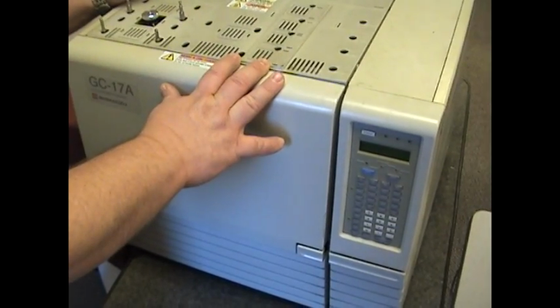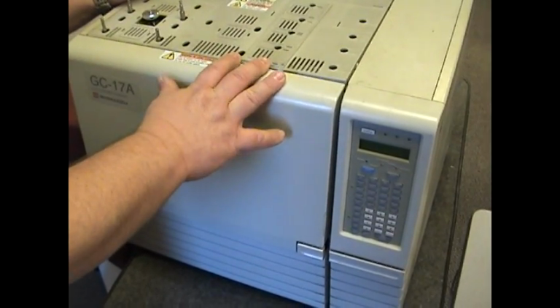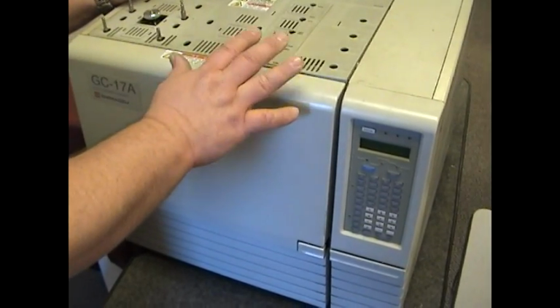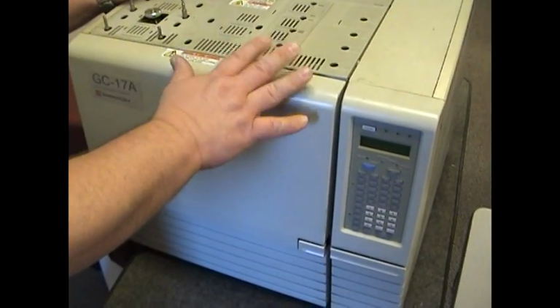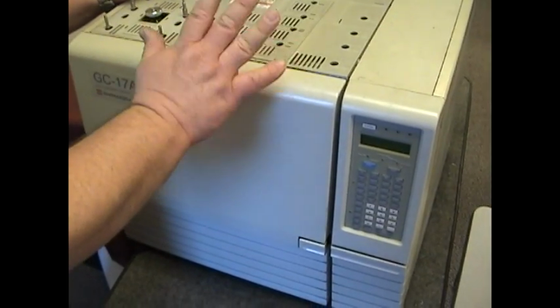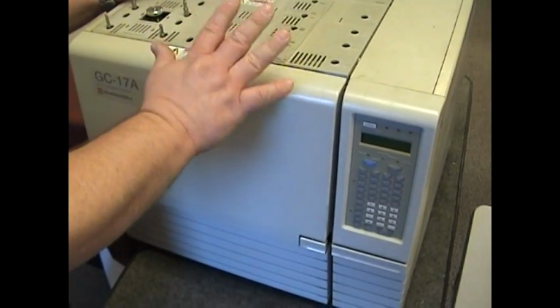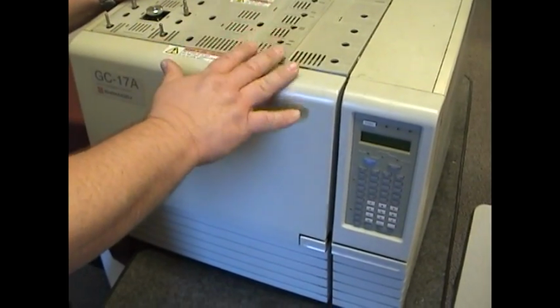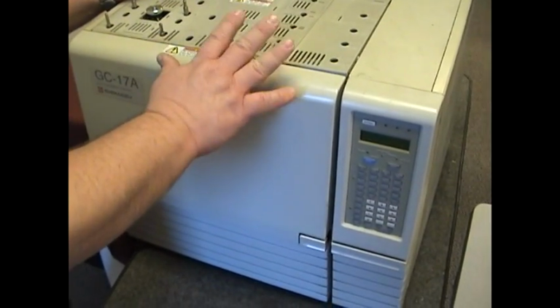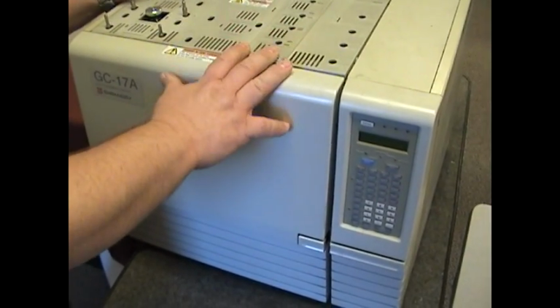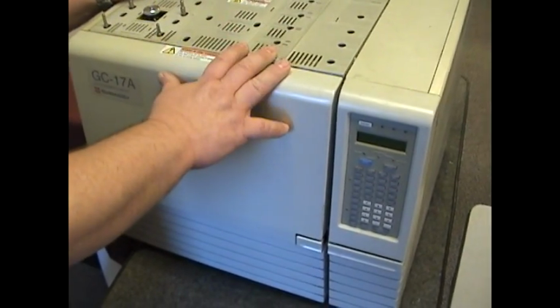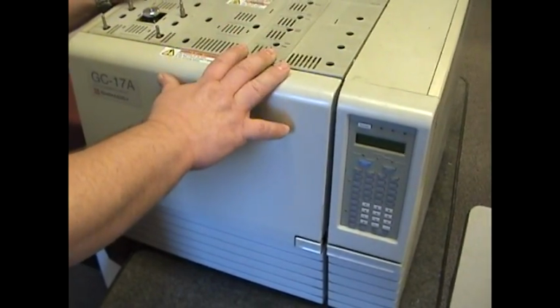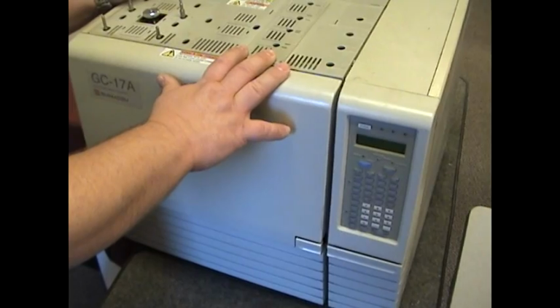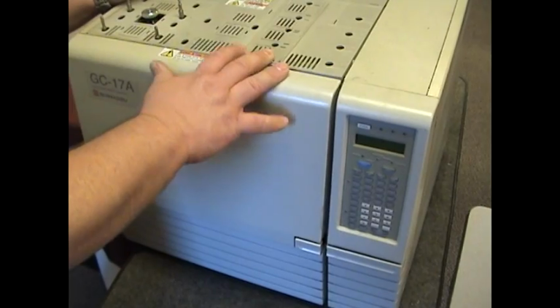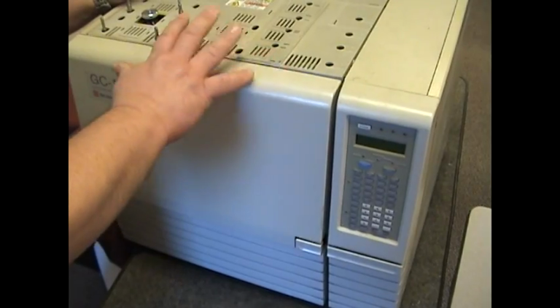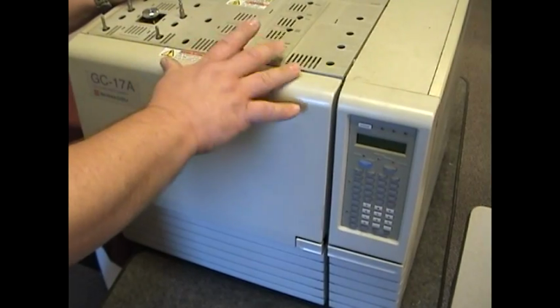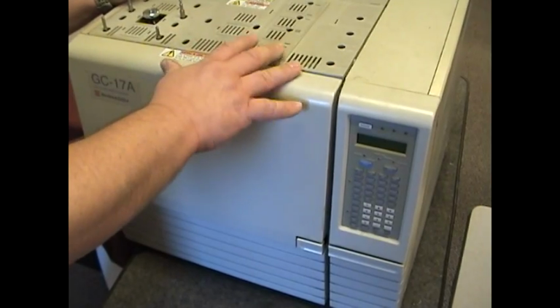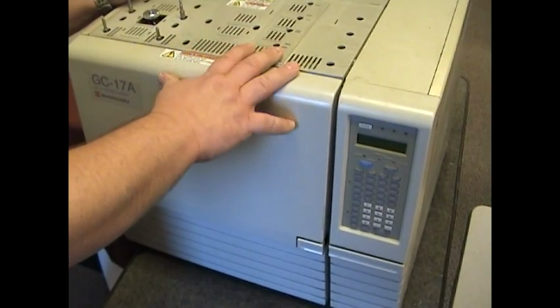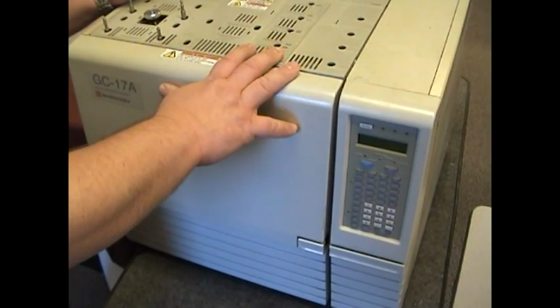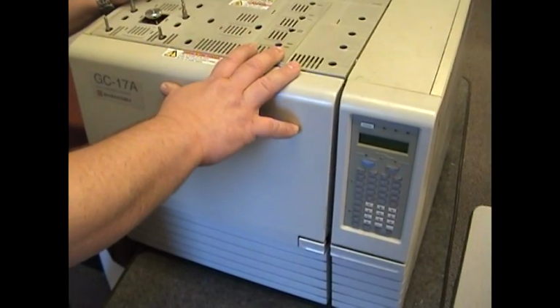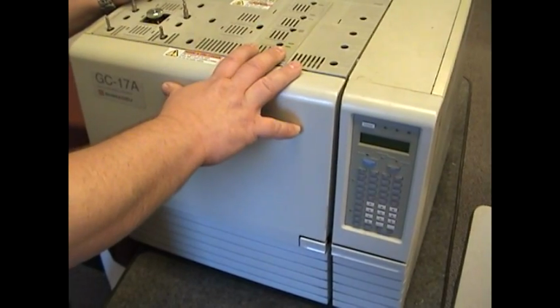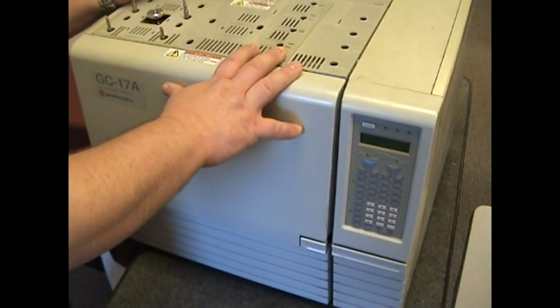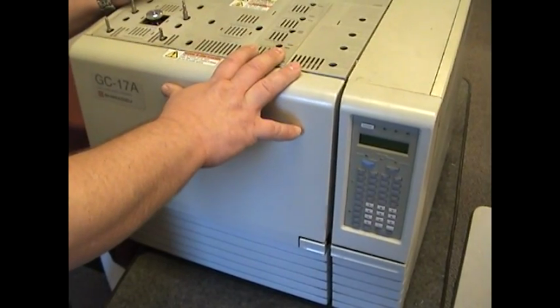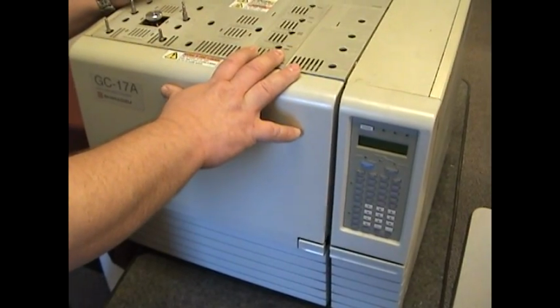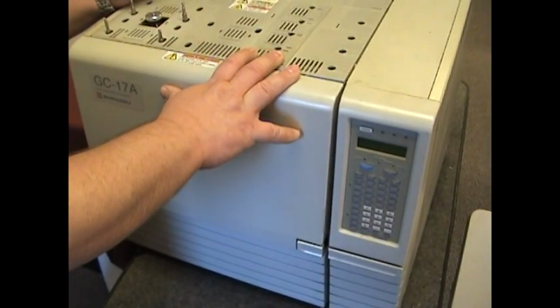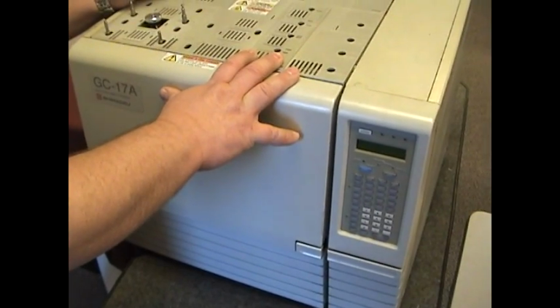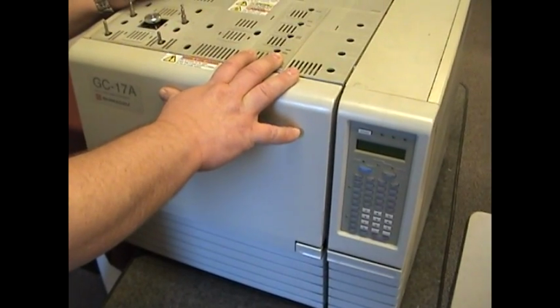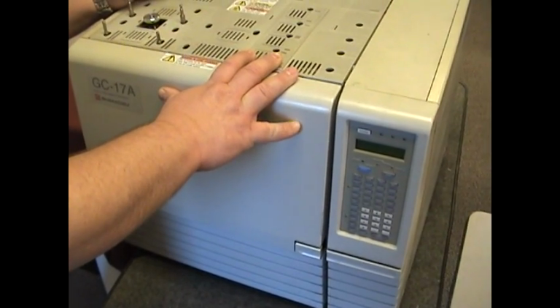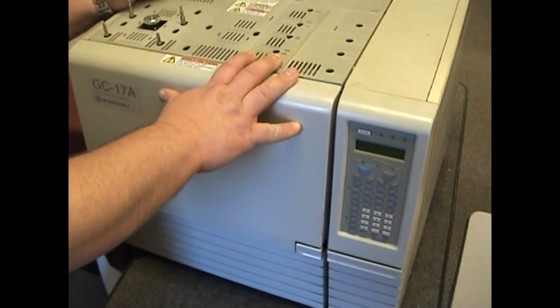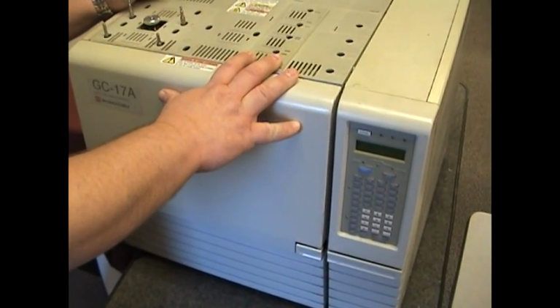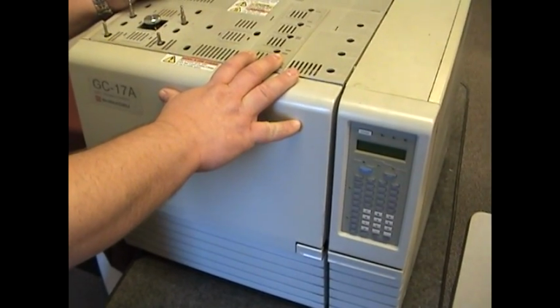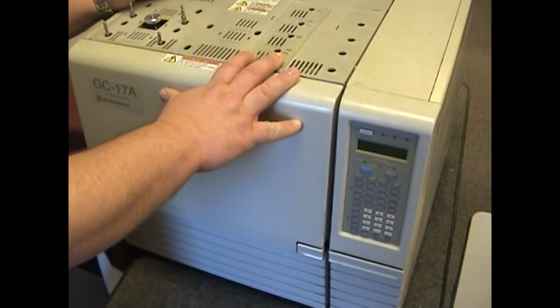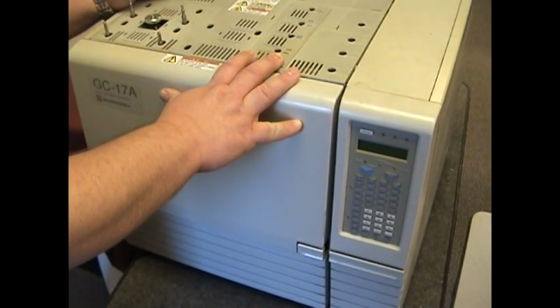The needle or the injector lights, and the detector light for you. Then you're ready to run. Have a good session.